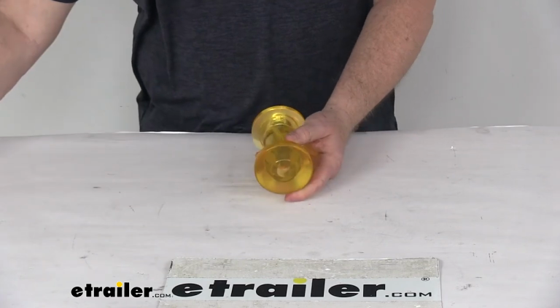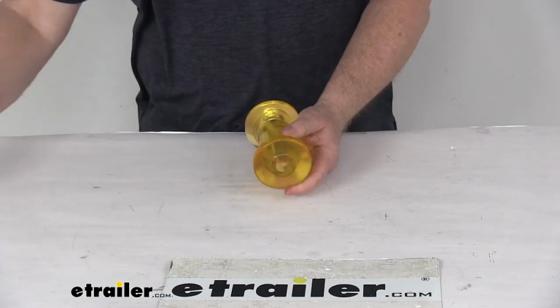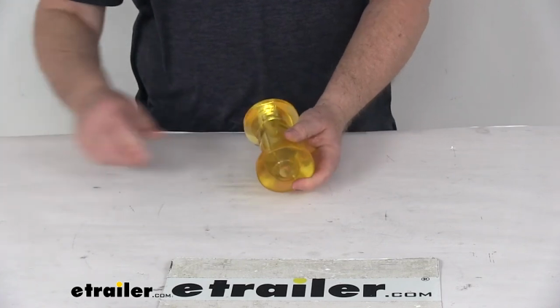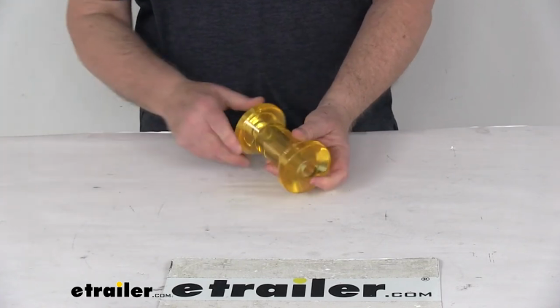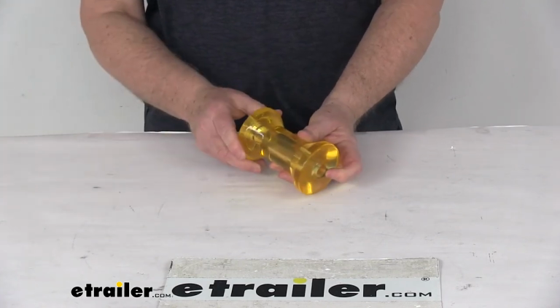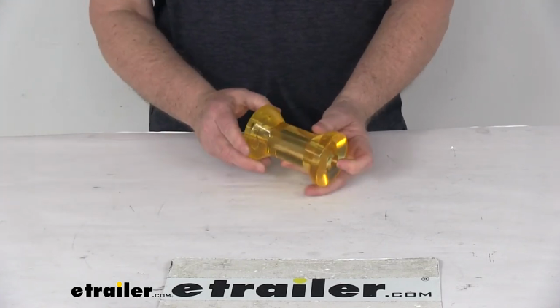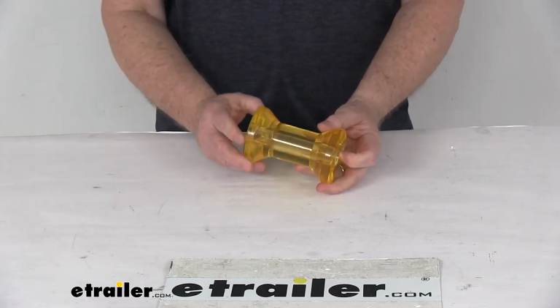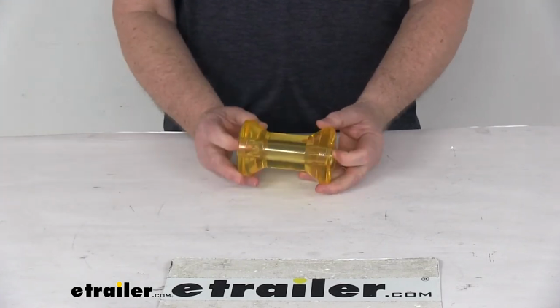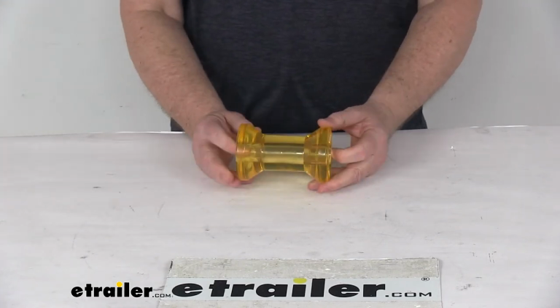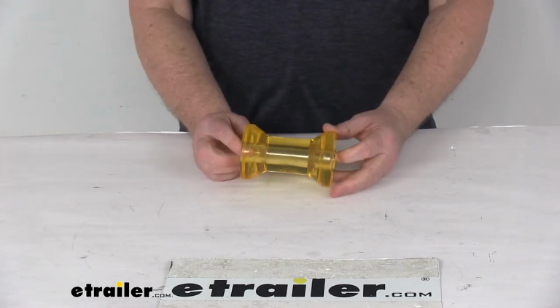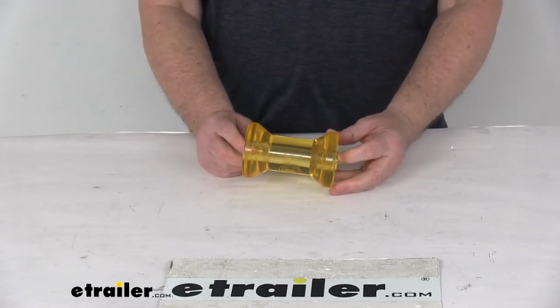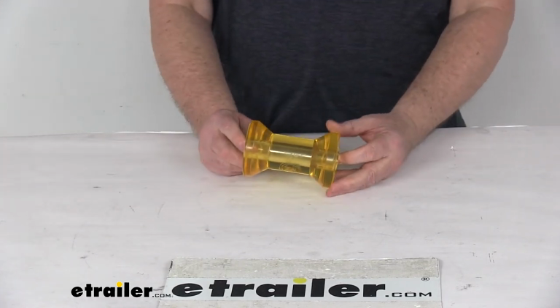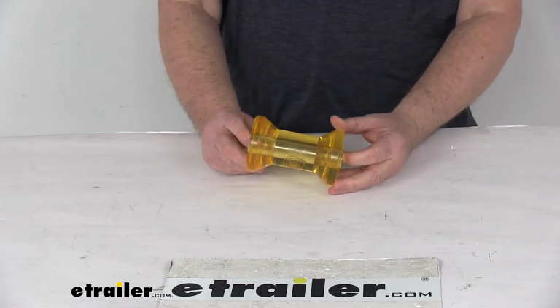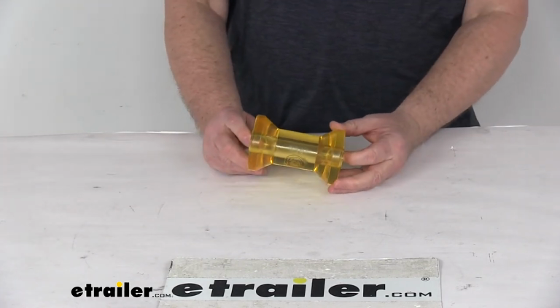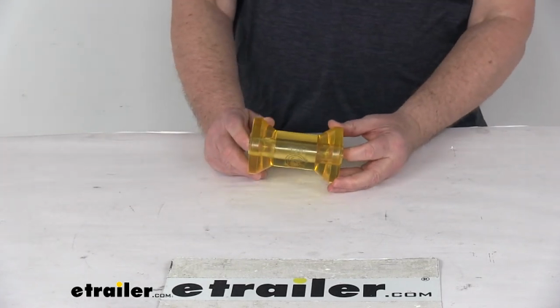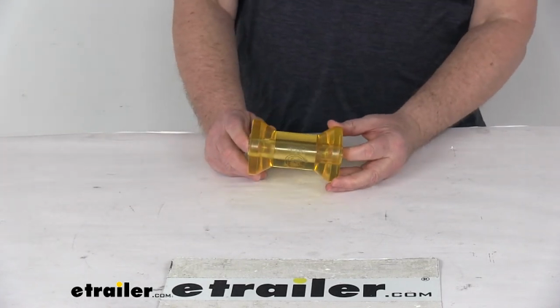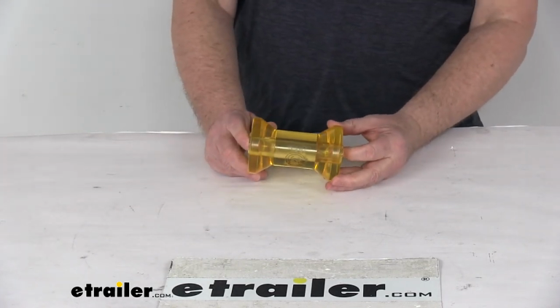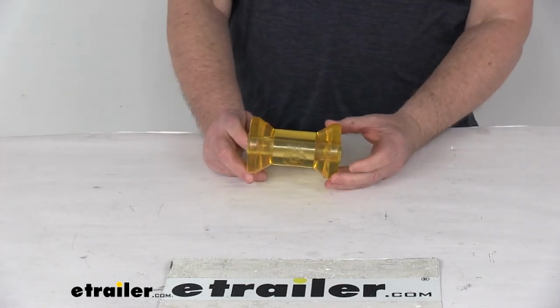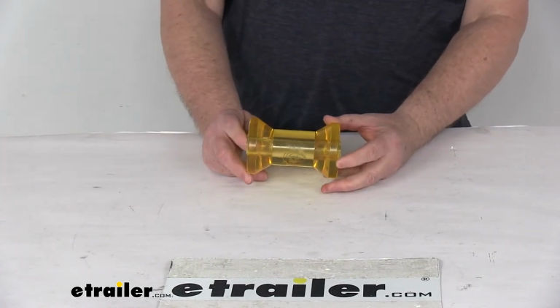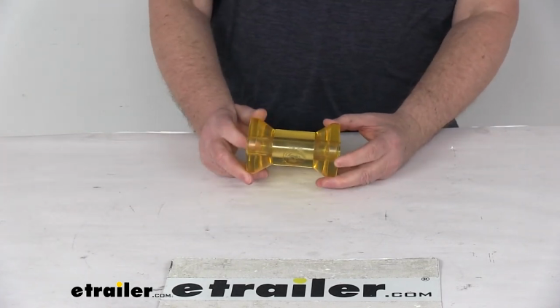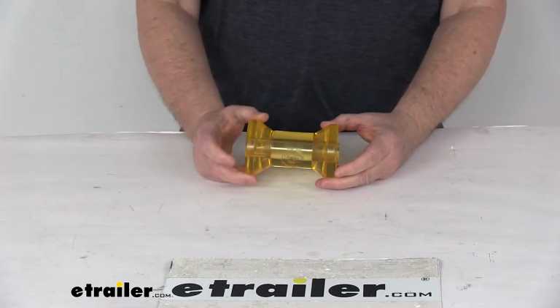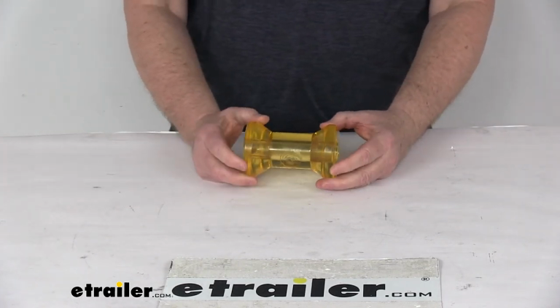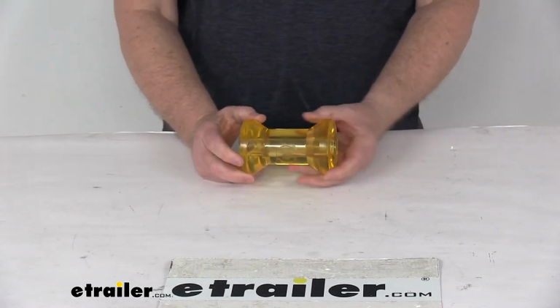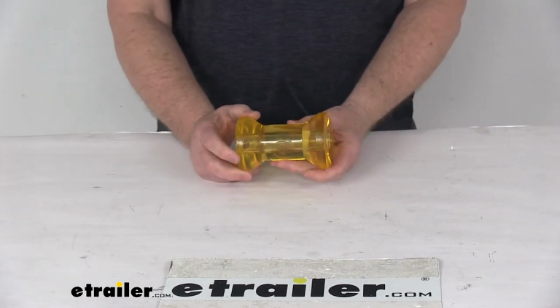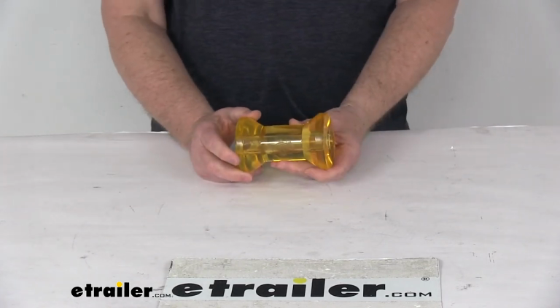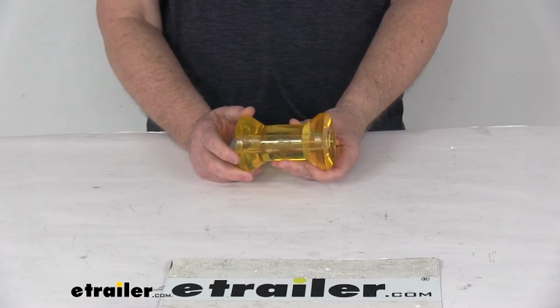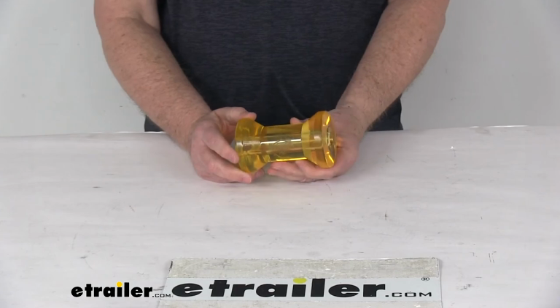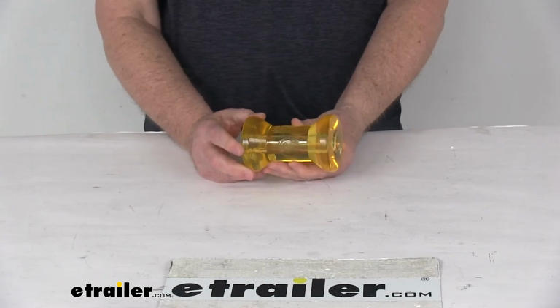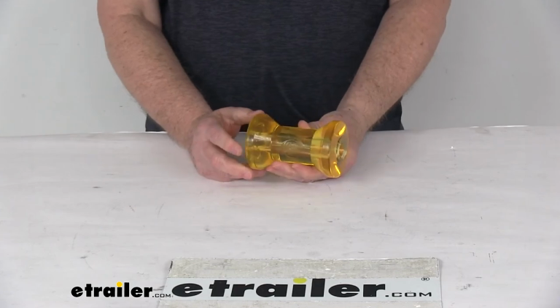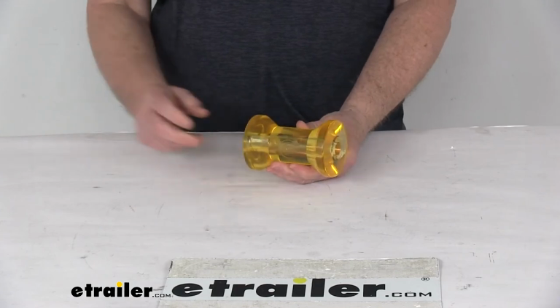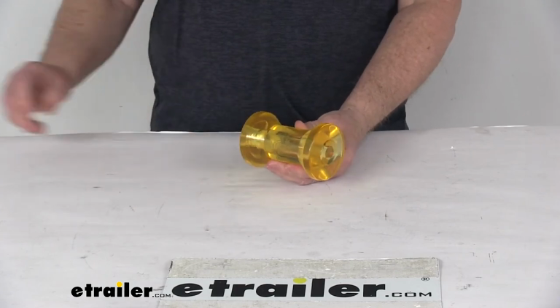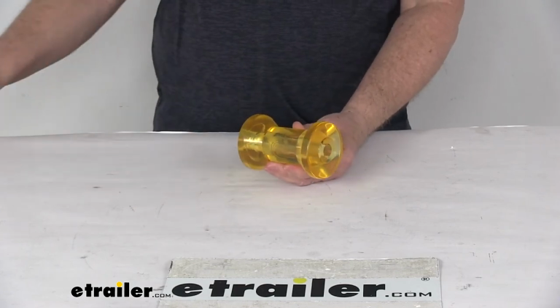But that should do it for the review on the C.E. Smith Amber 5-inch long keel roller for boat trailers.